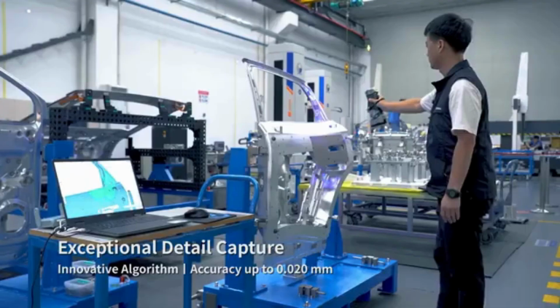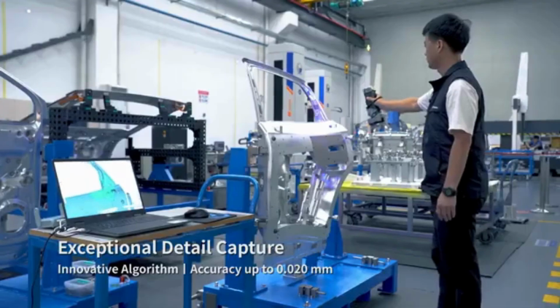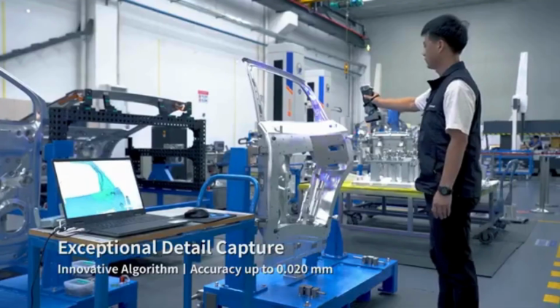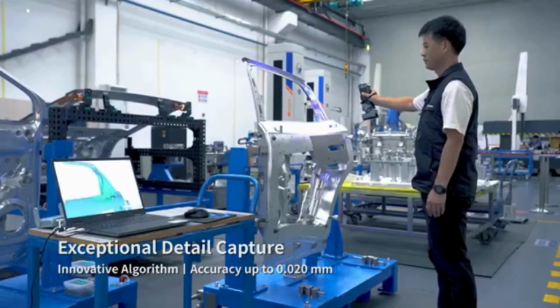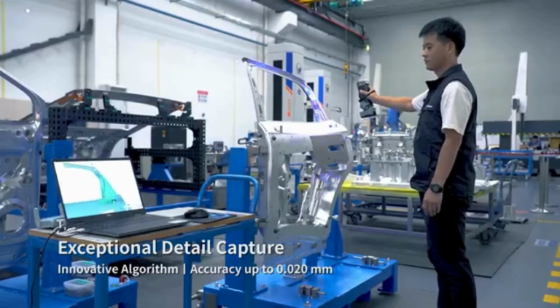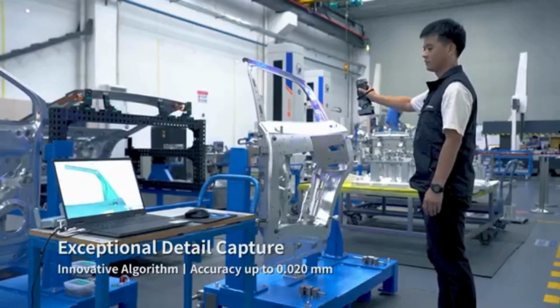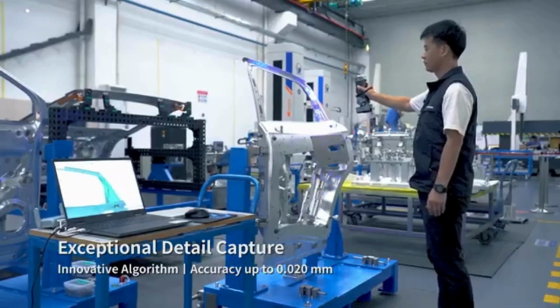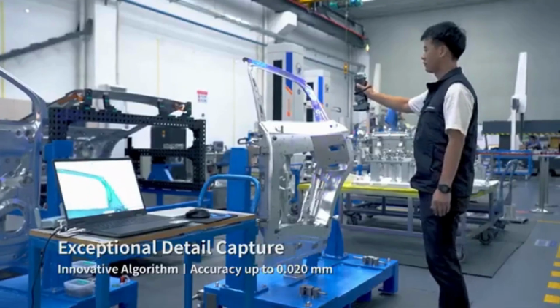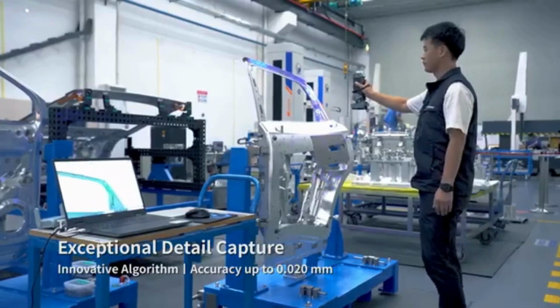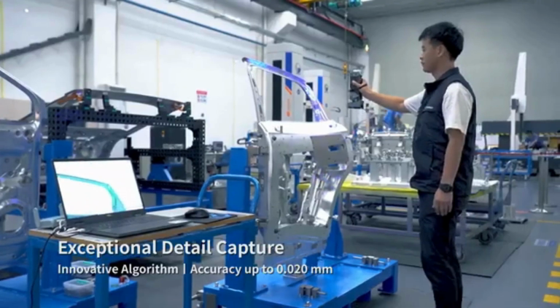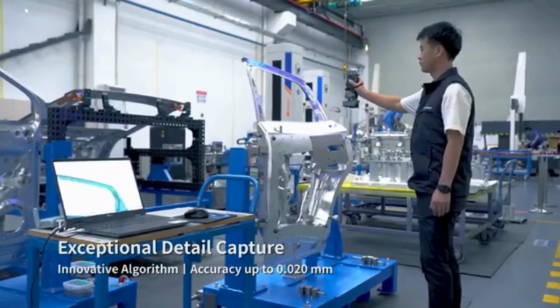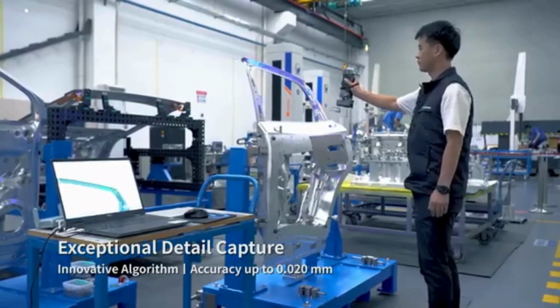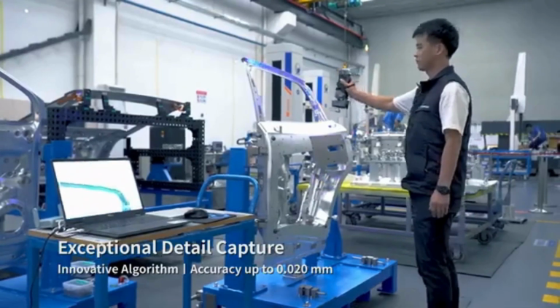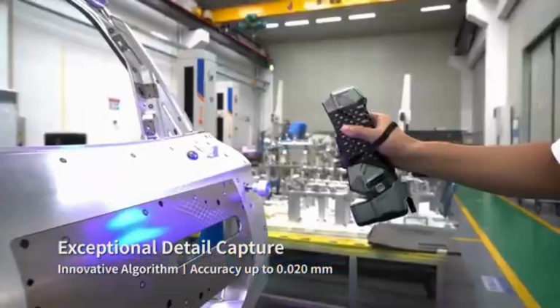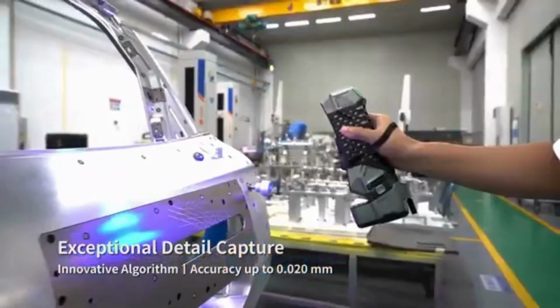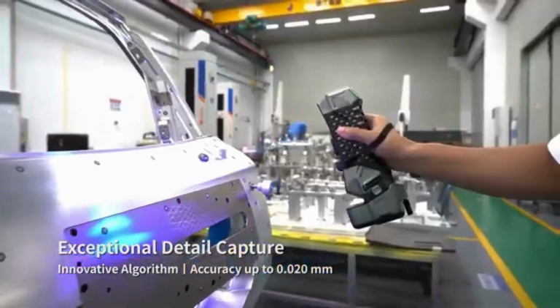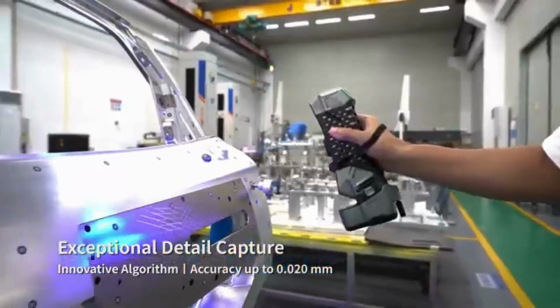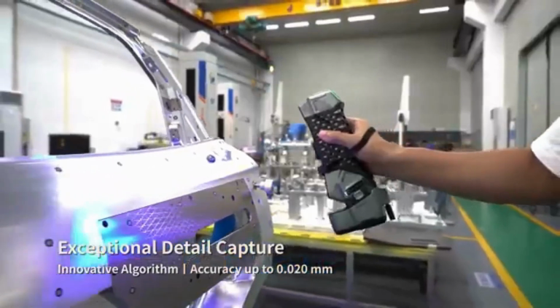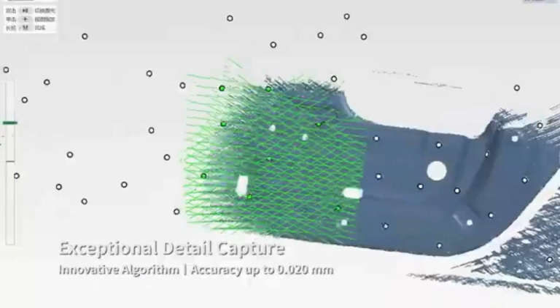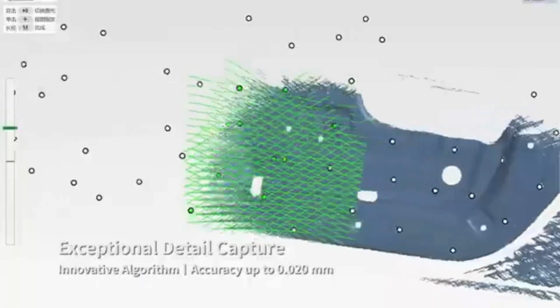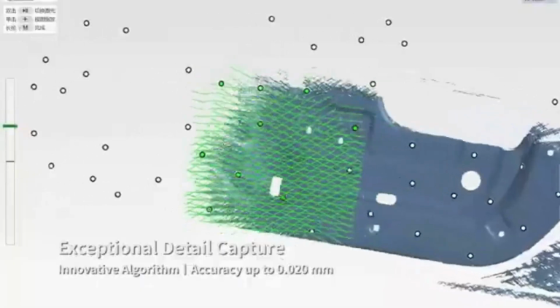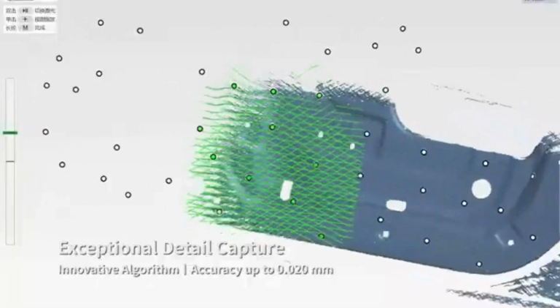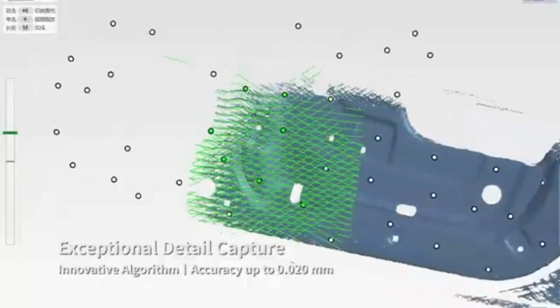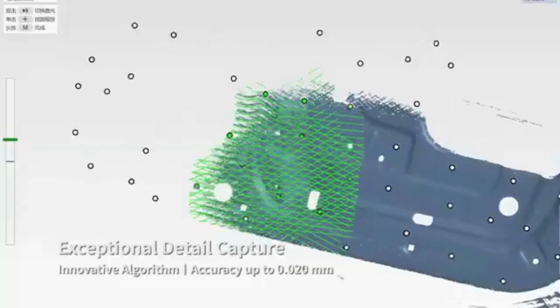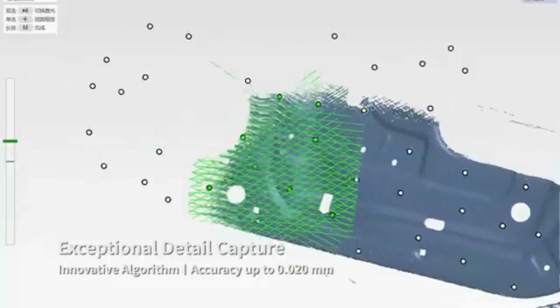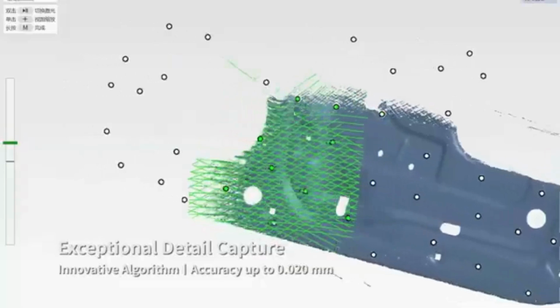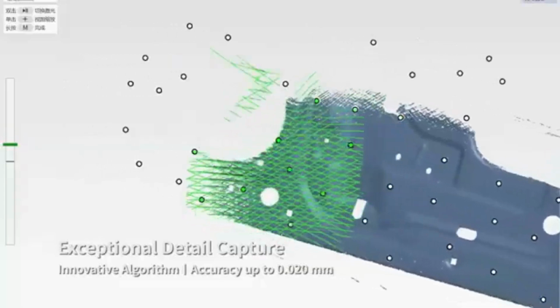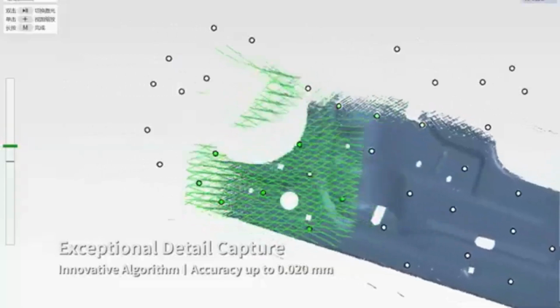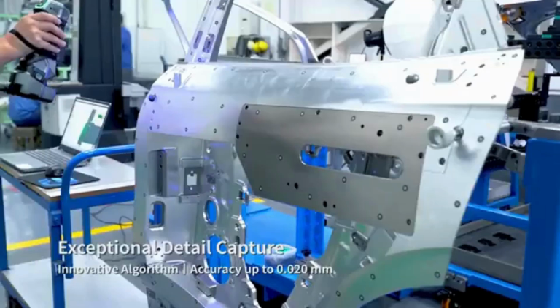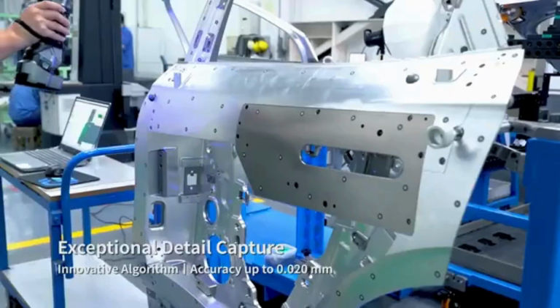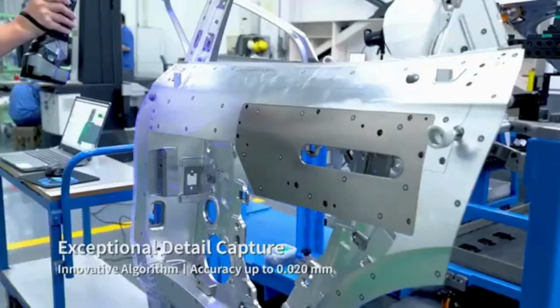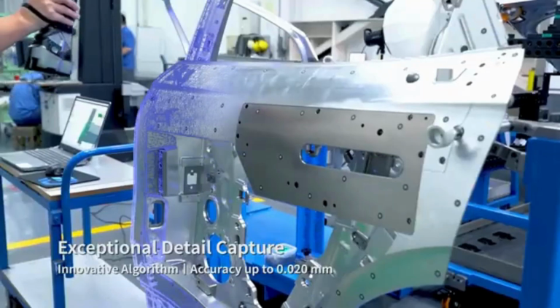It supports real-time meshing, allowing users to capture vivid and intricate details.